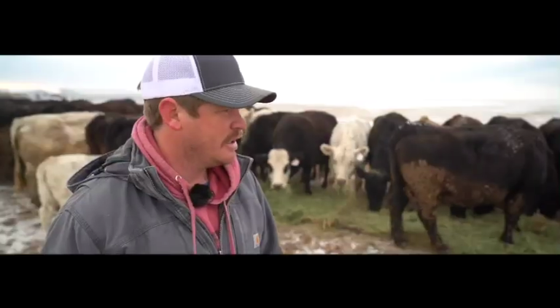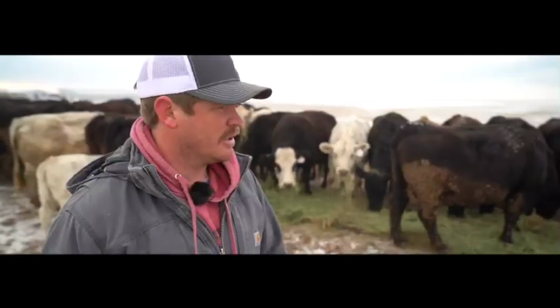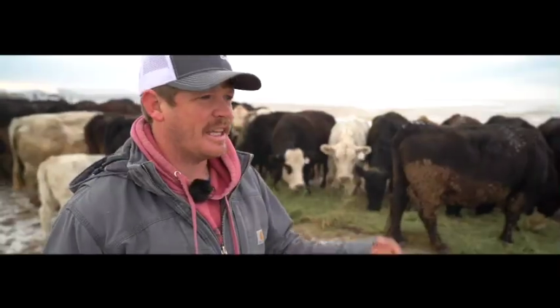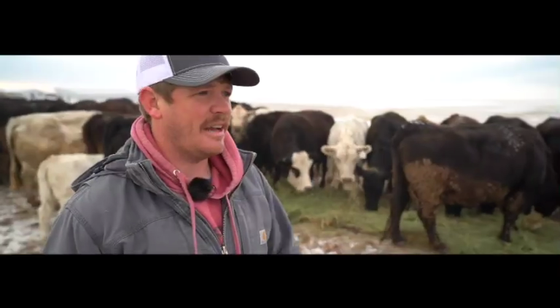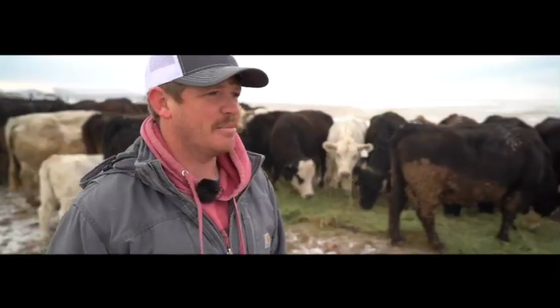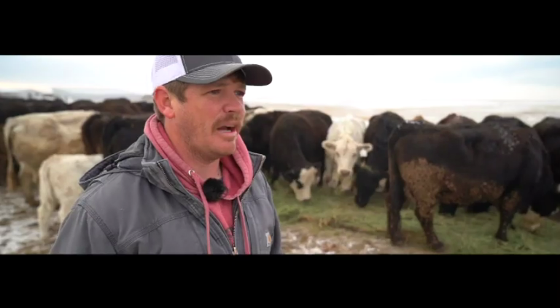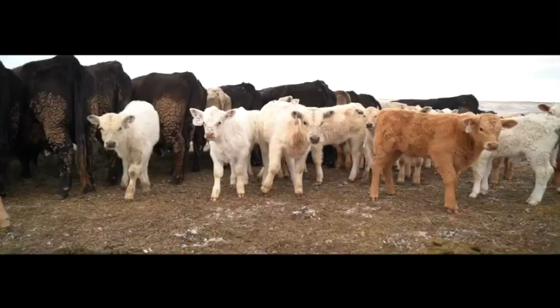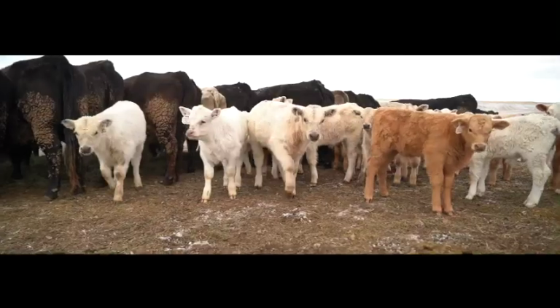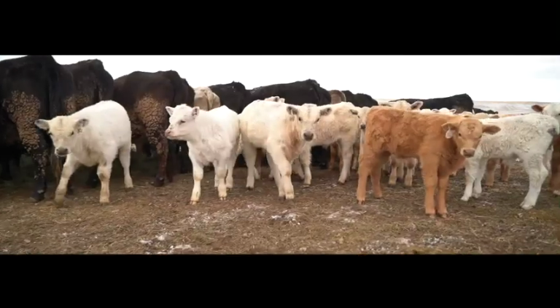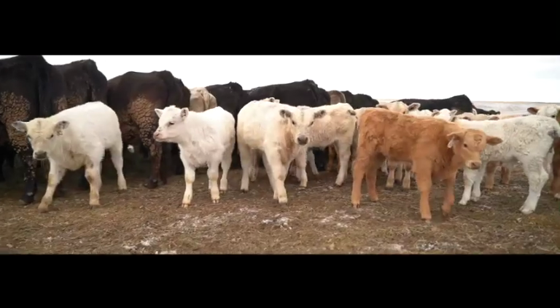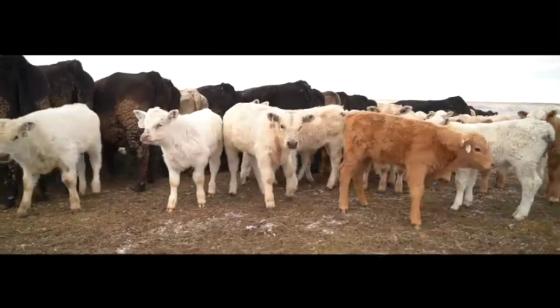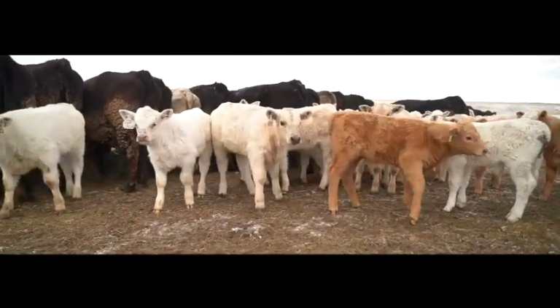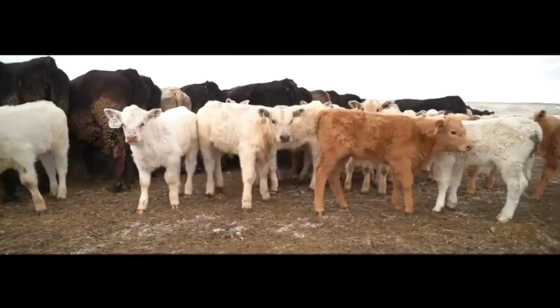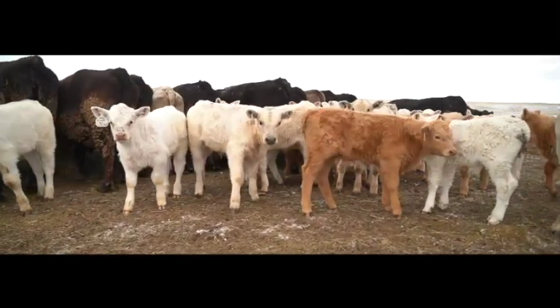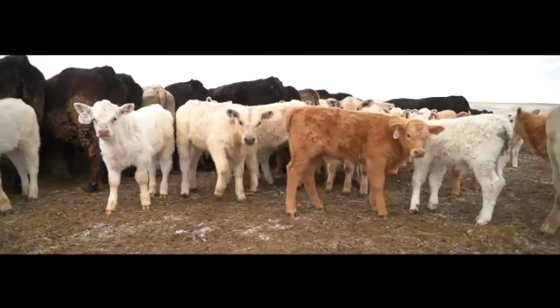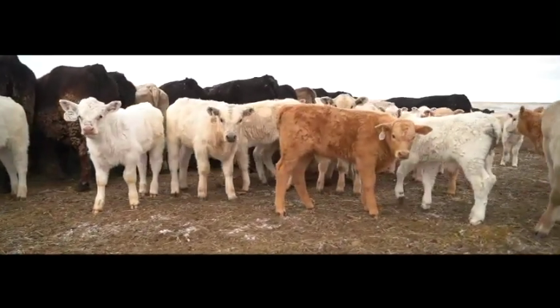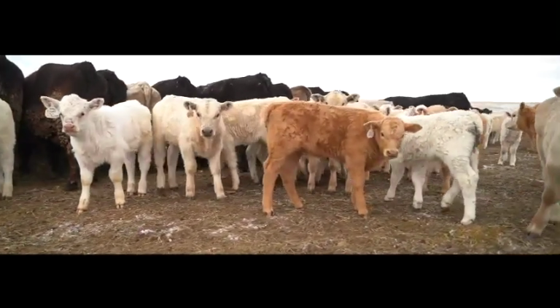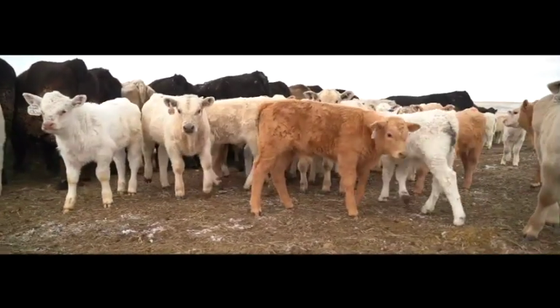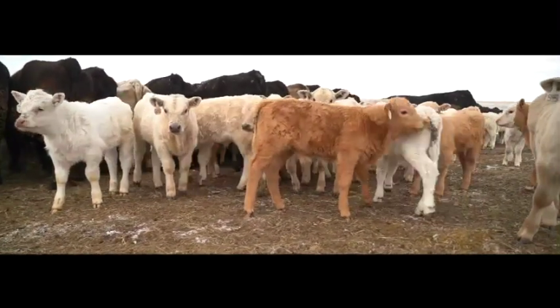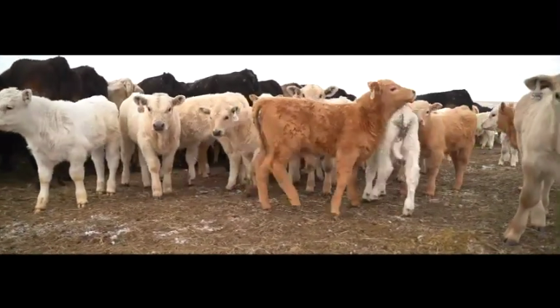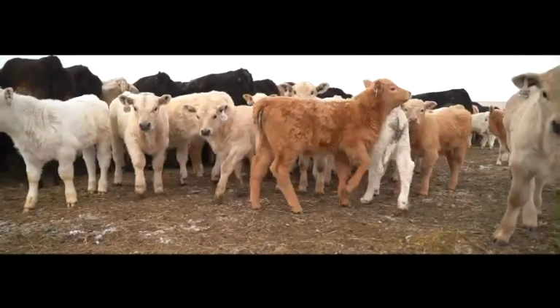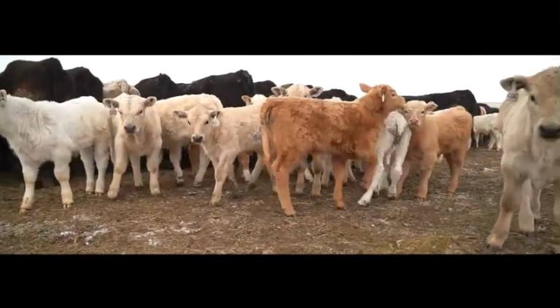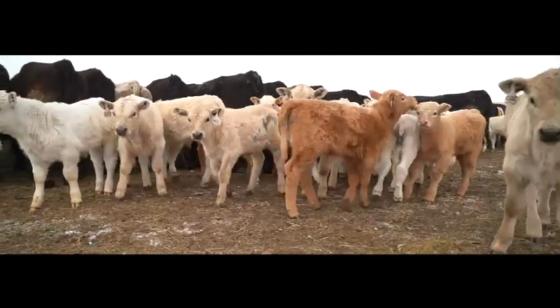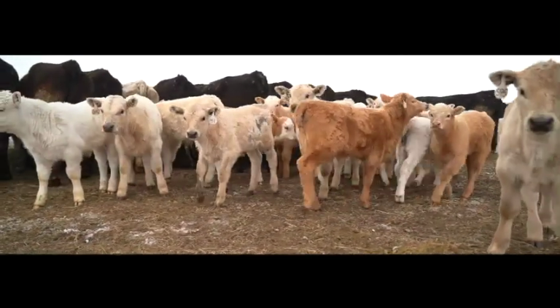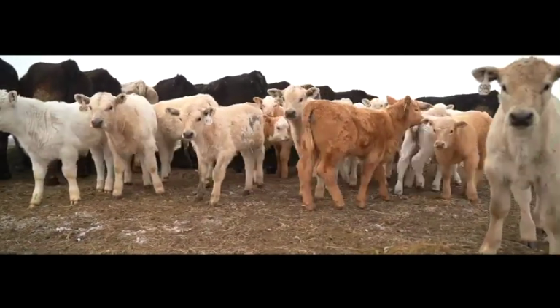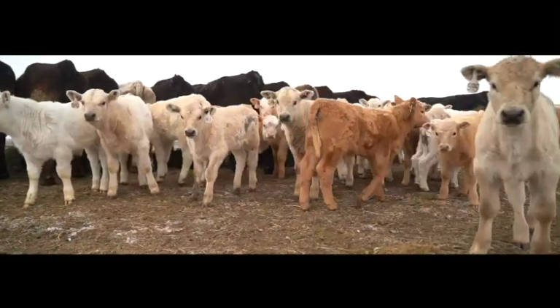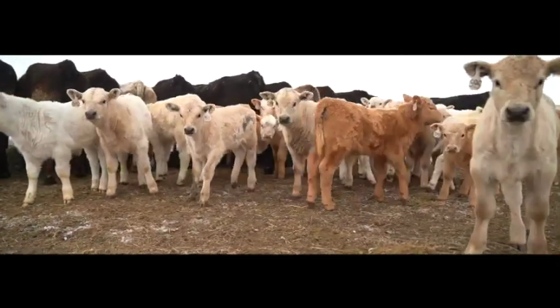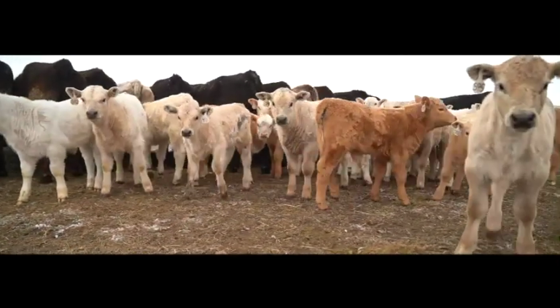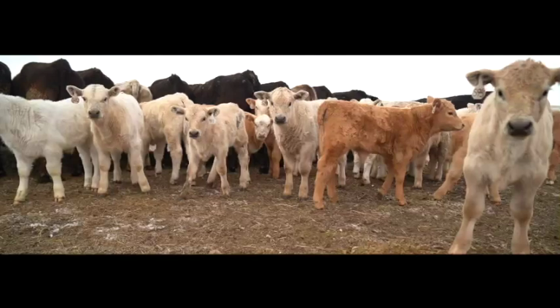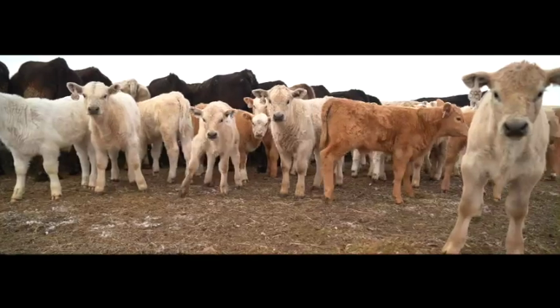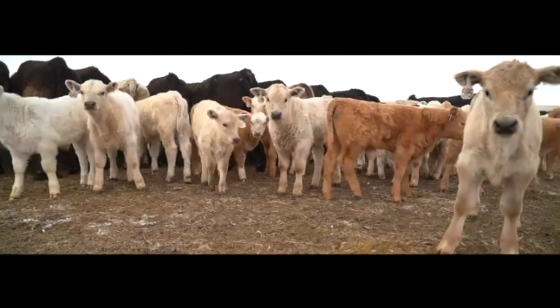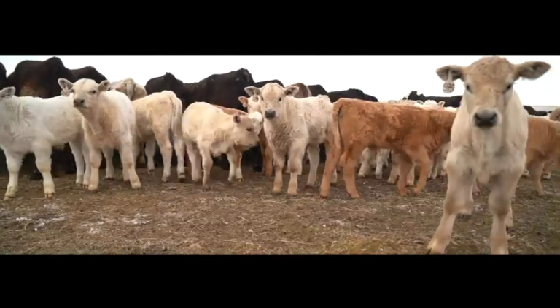So these calves, buyers love buying them. The Charolais are known for high yielding of red meat — not much wasteful fat.